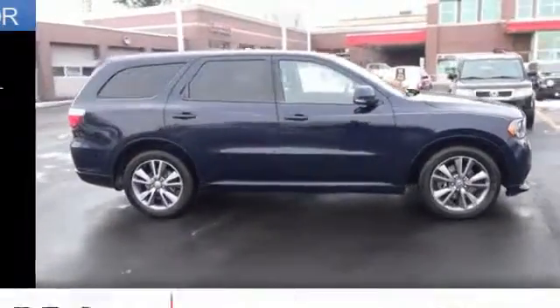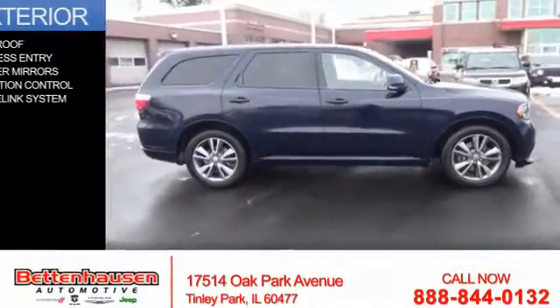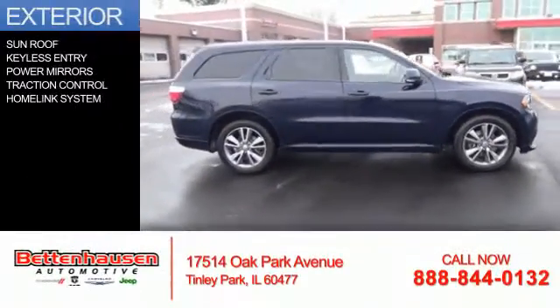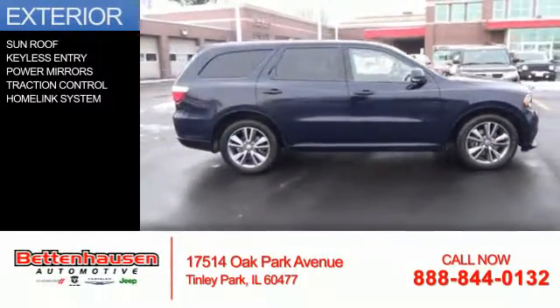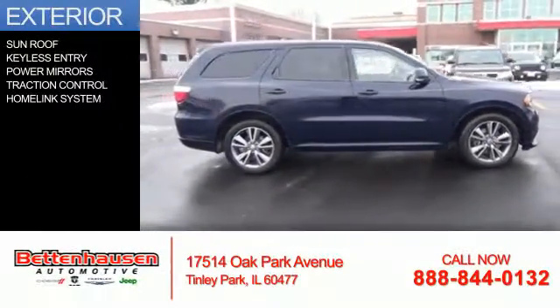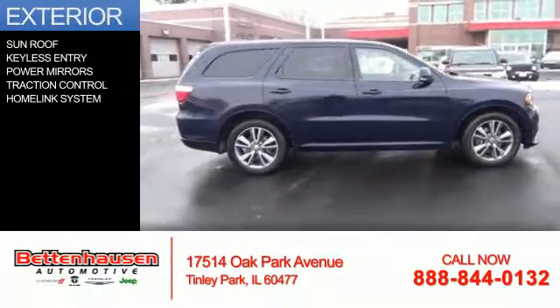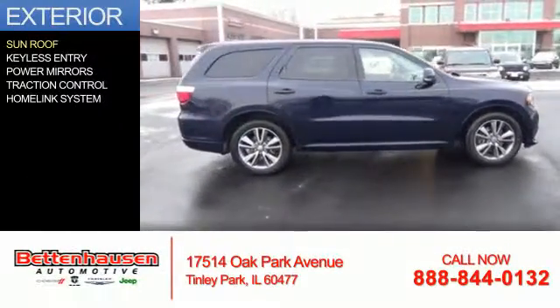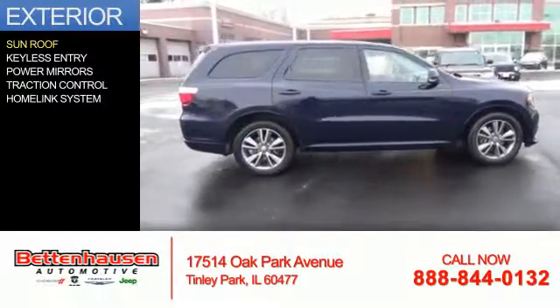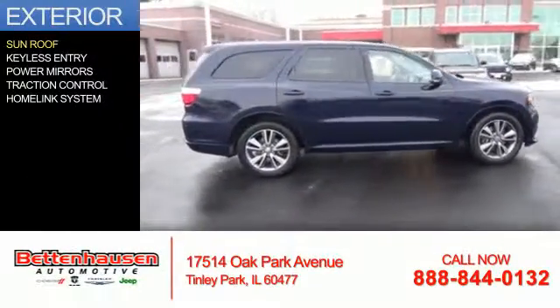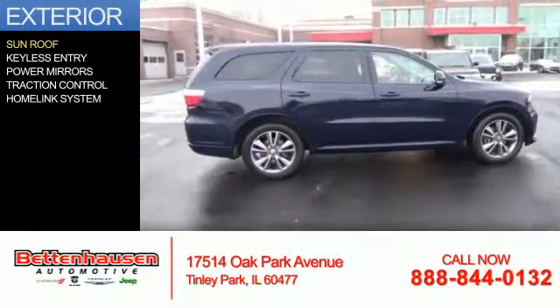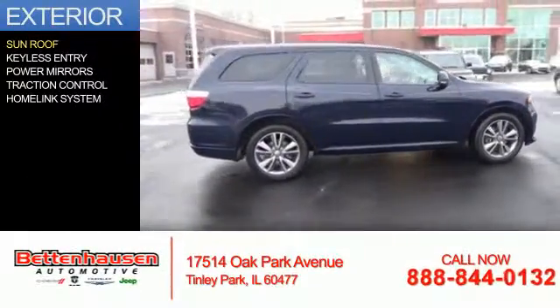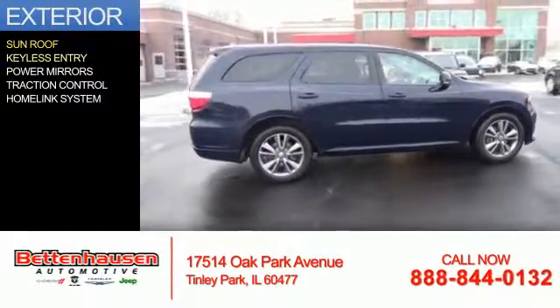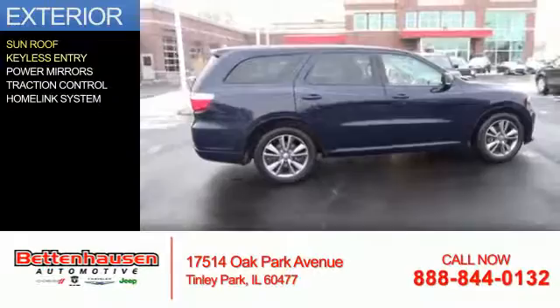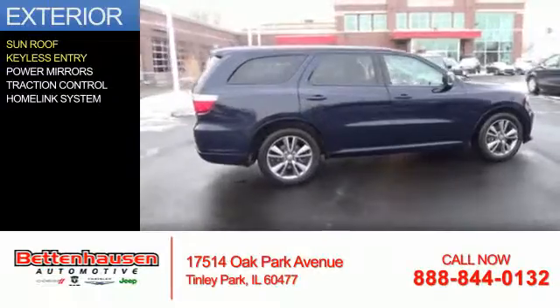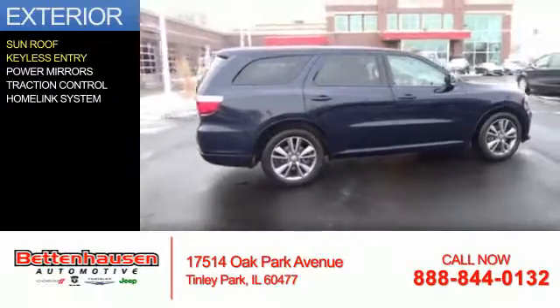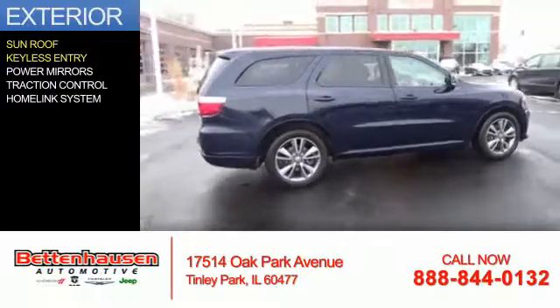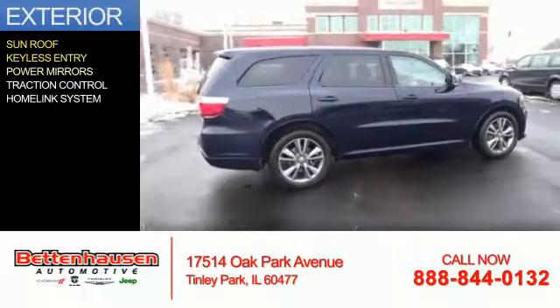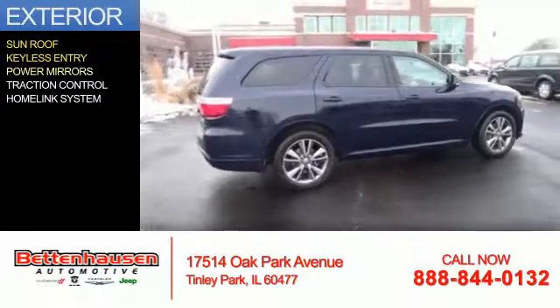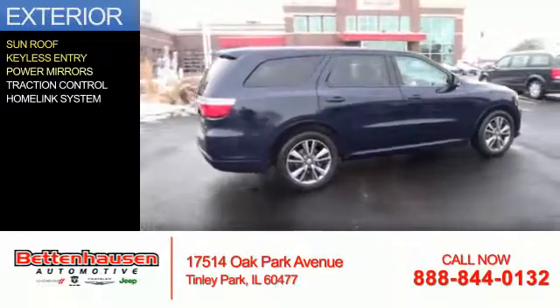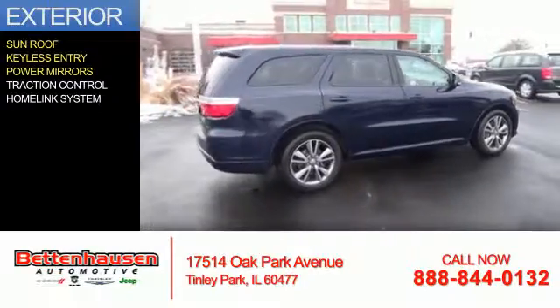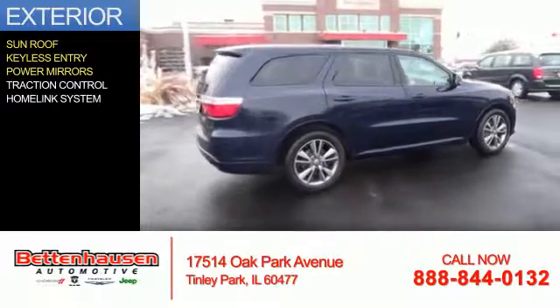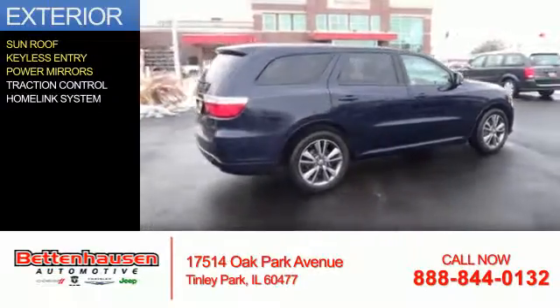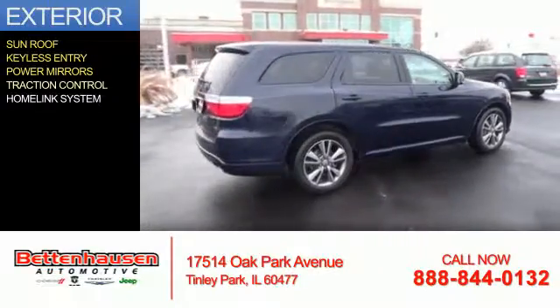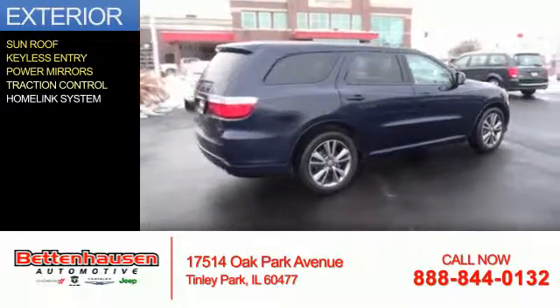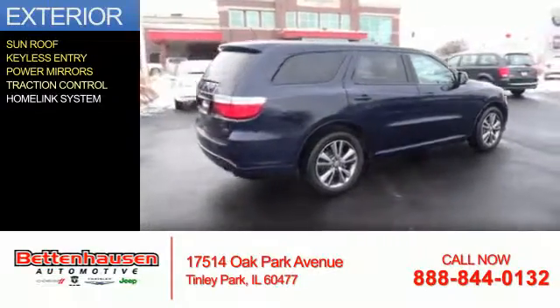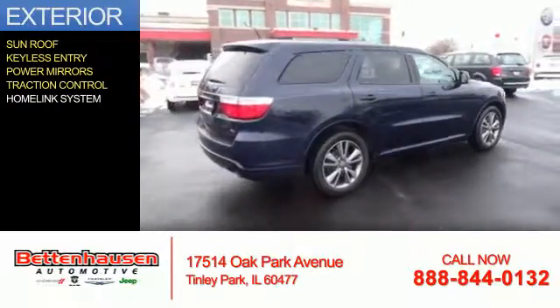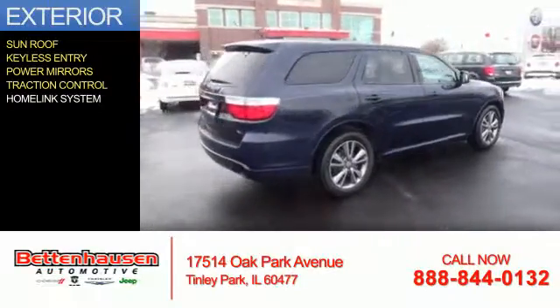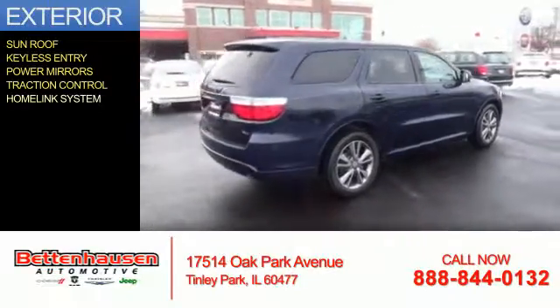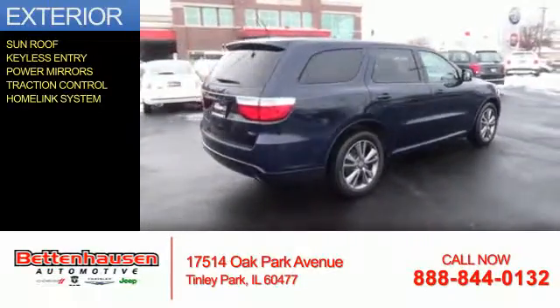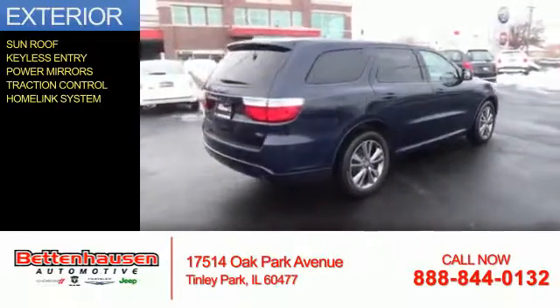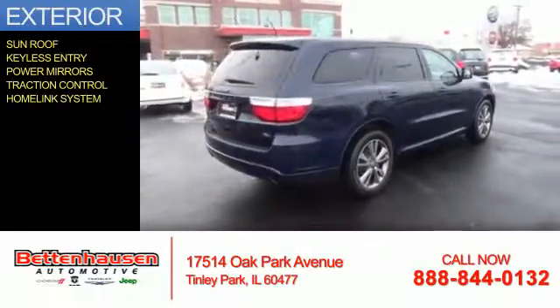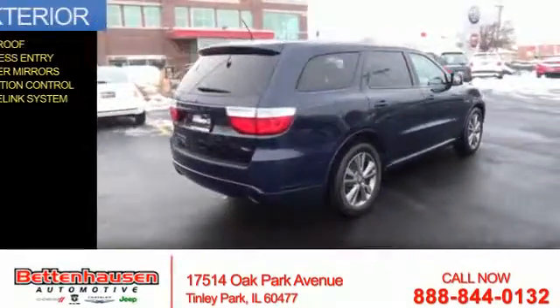The features include a sunroof, keyless entry, power mirrors, traction control, and a HomeLink system.